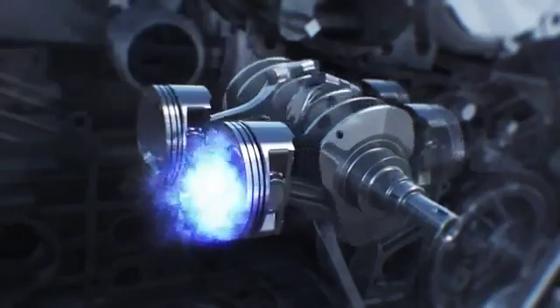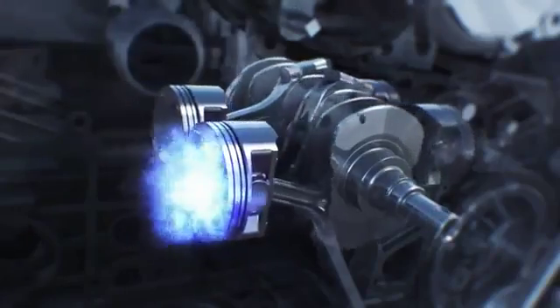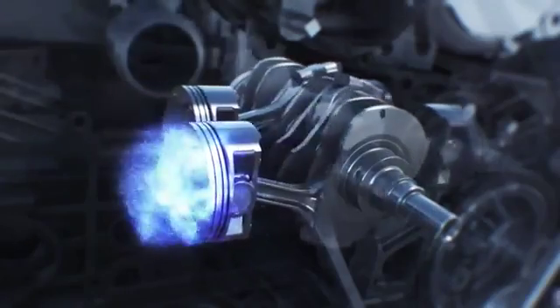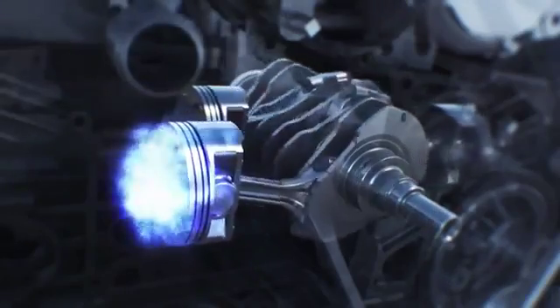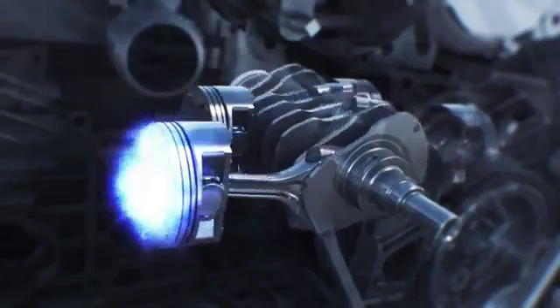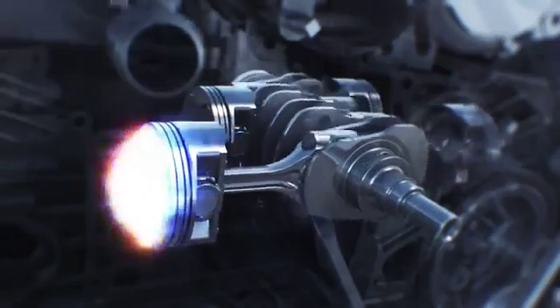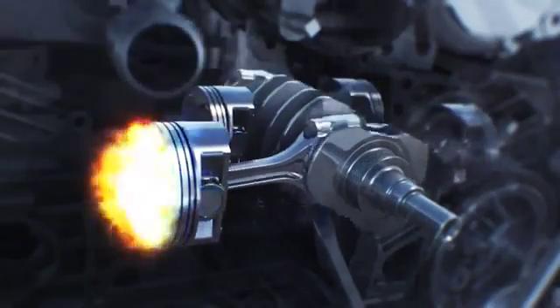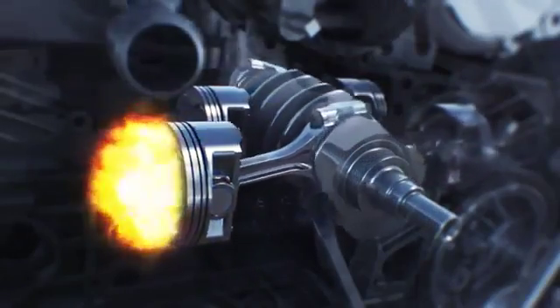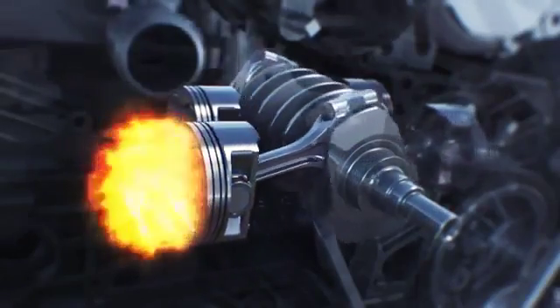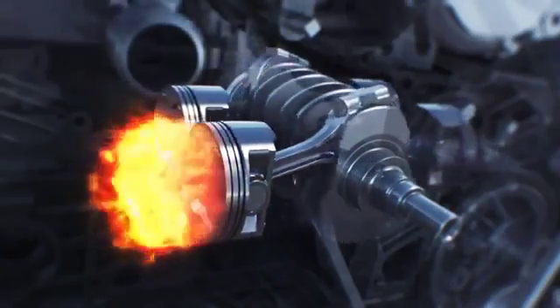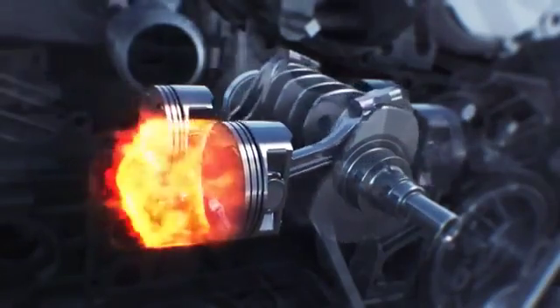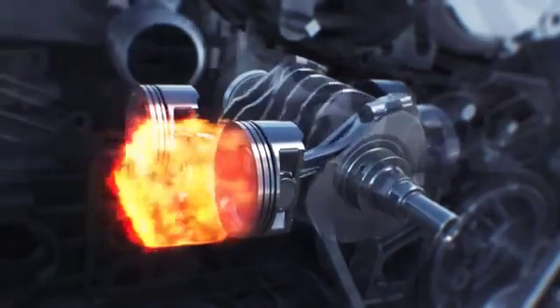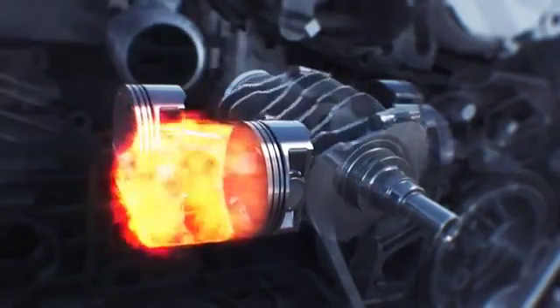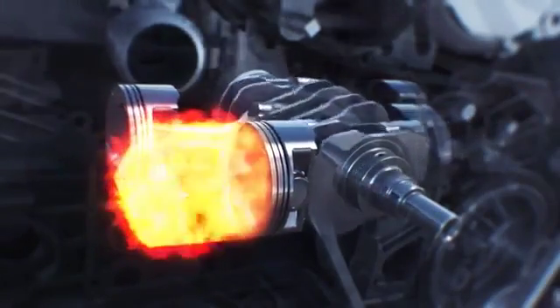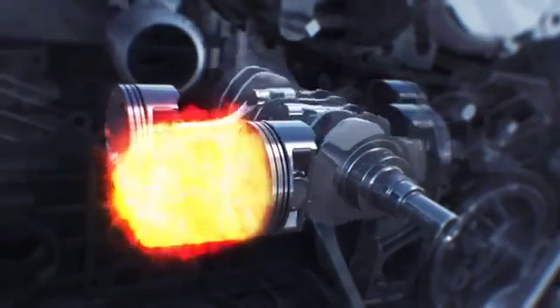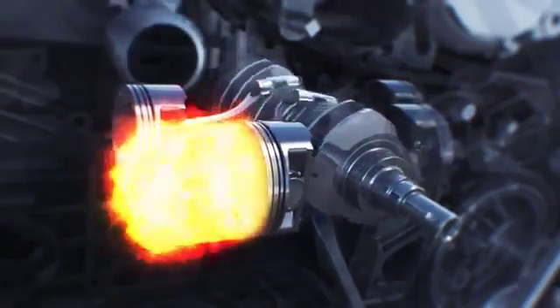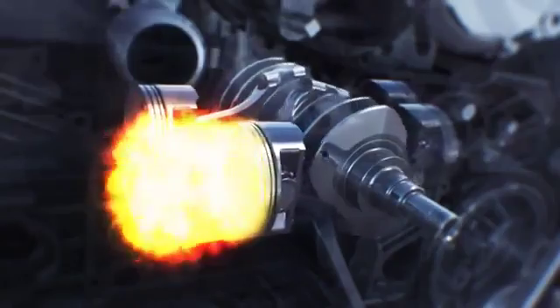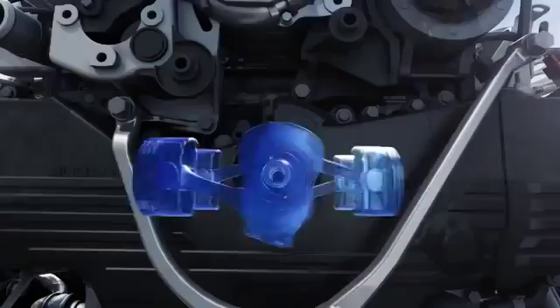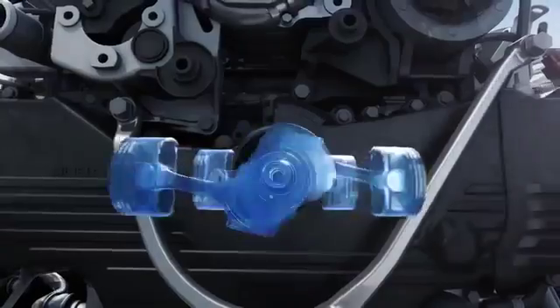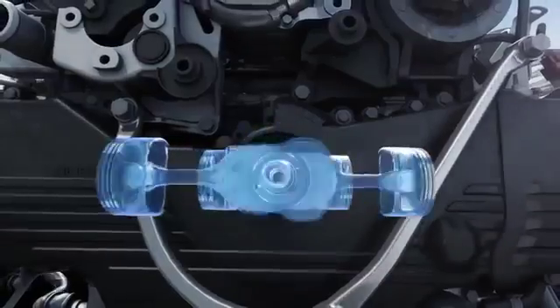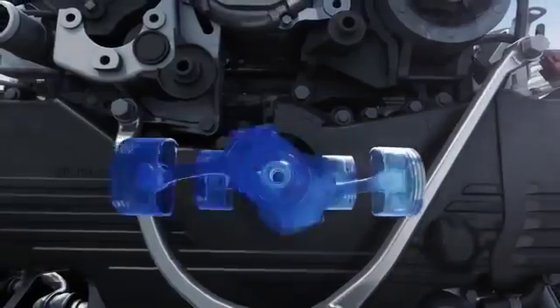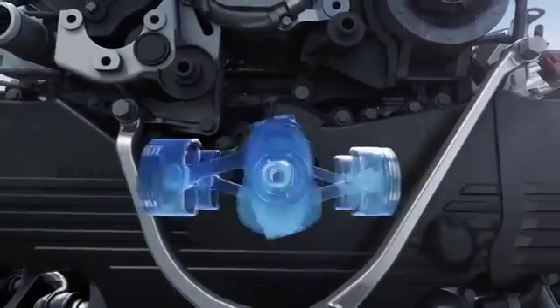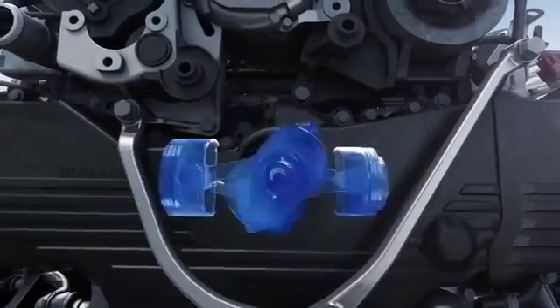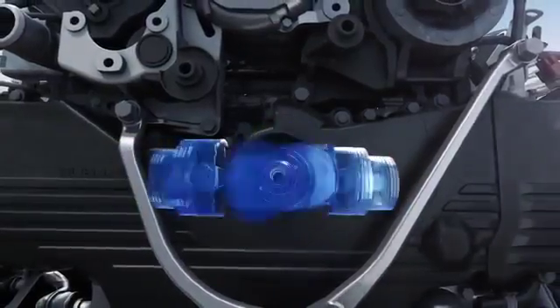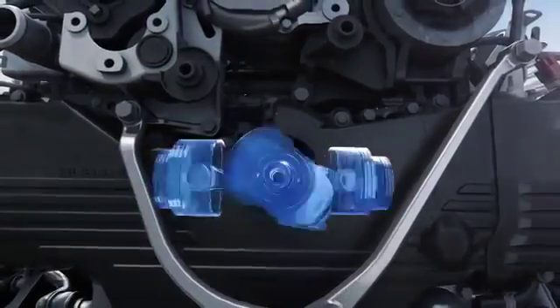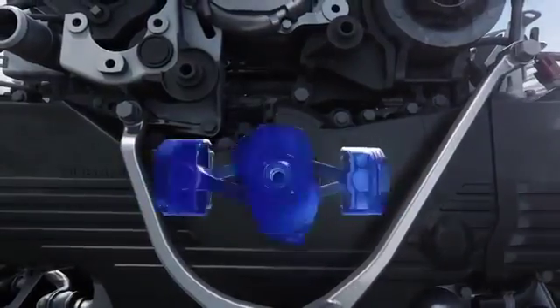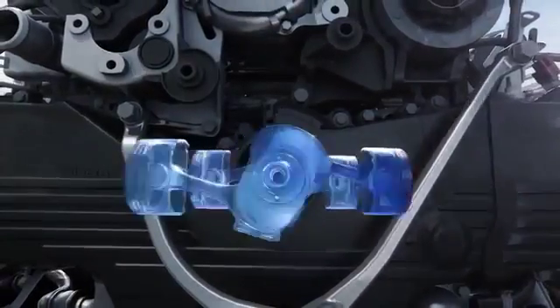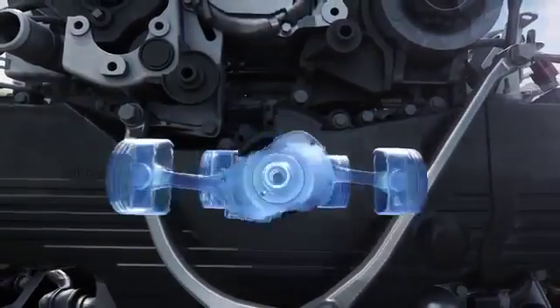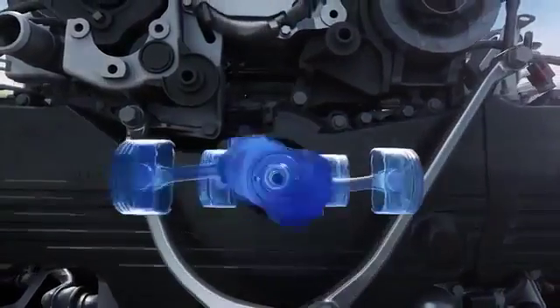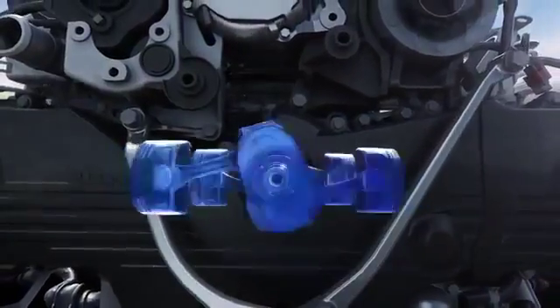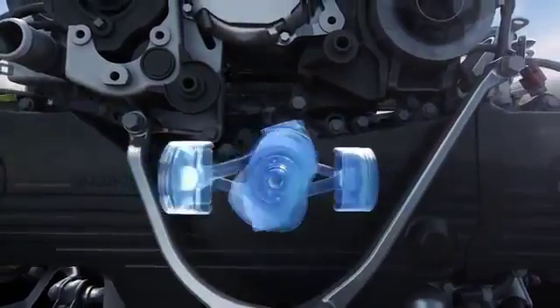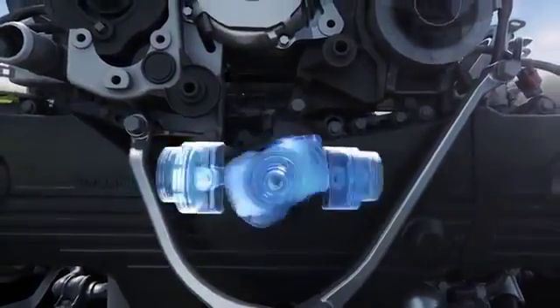Each time a piston fires, the motion of the piston opposite helps cancel out vibration. You don't have to sacrifice comfort for powerful performance.